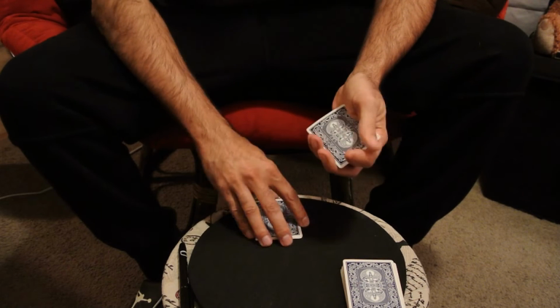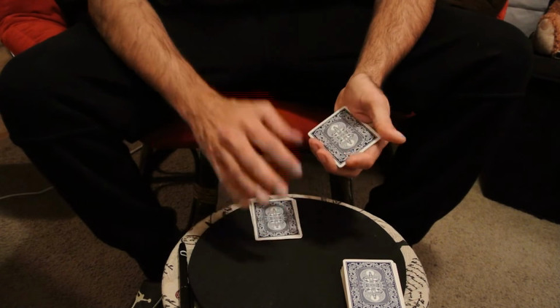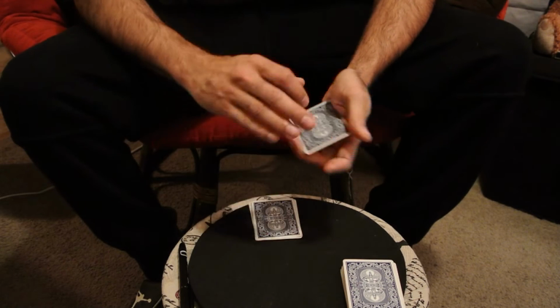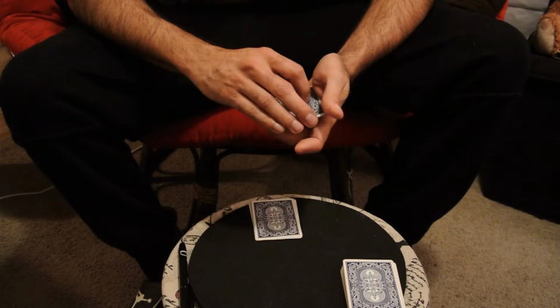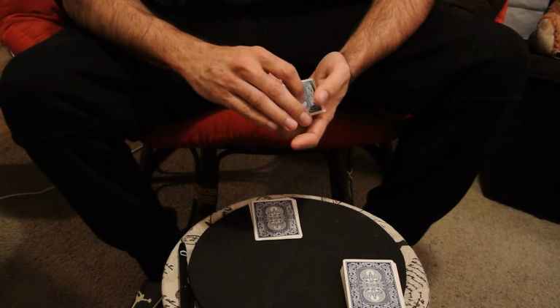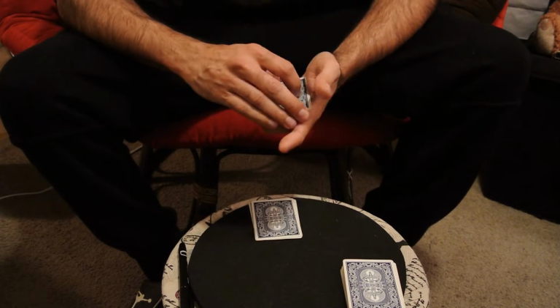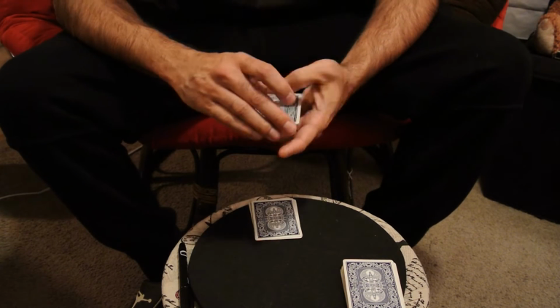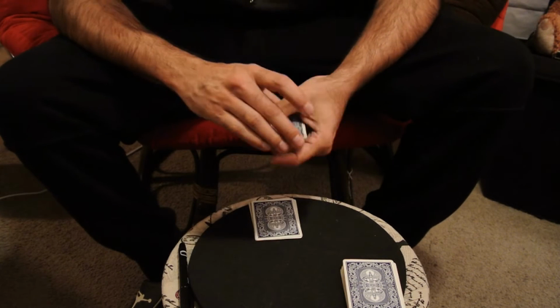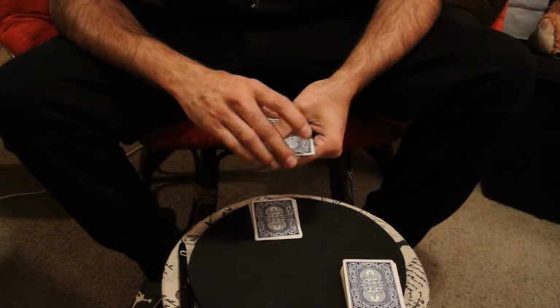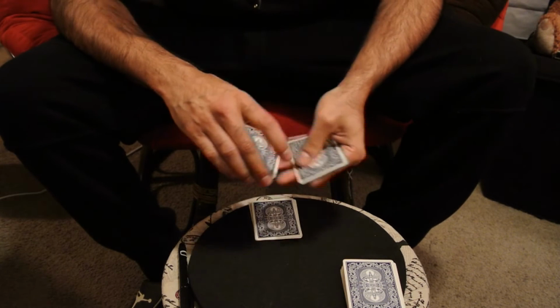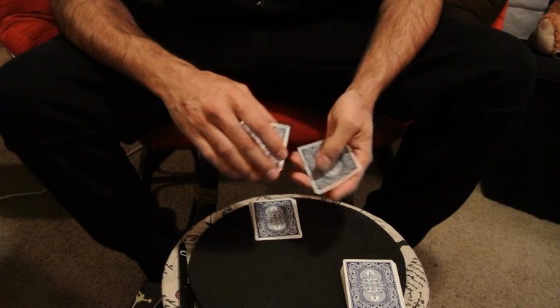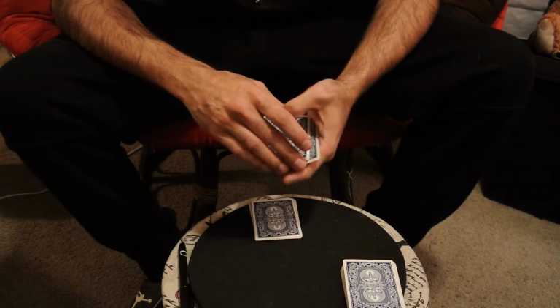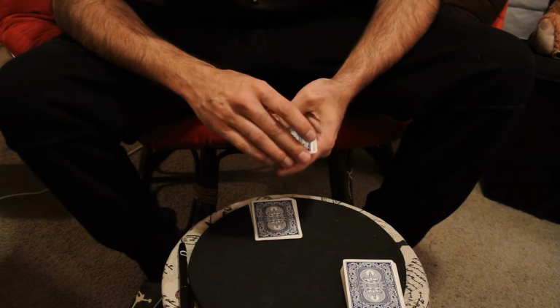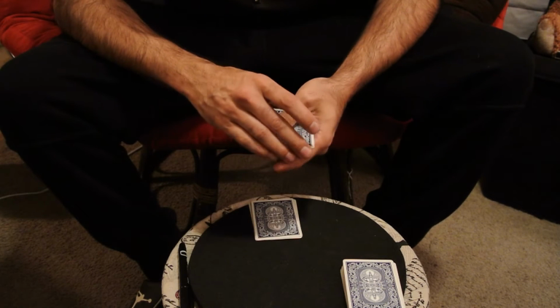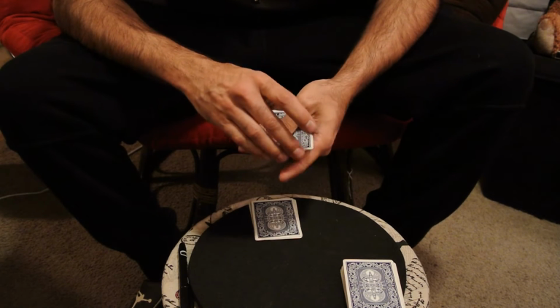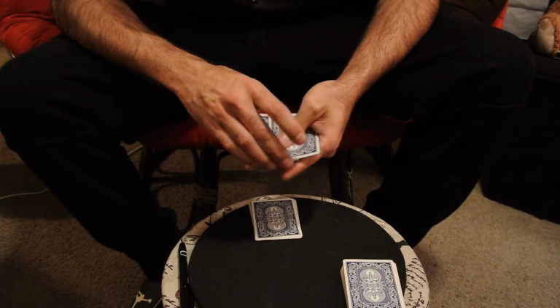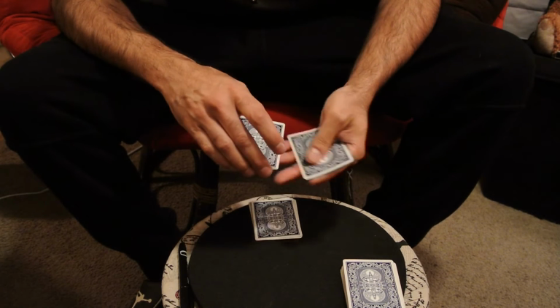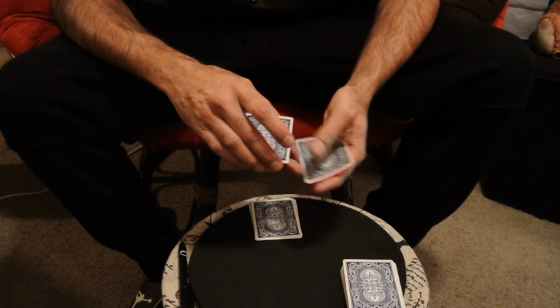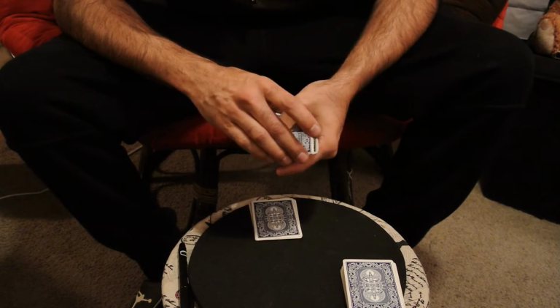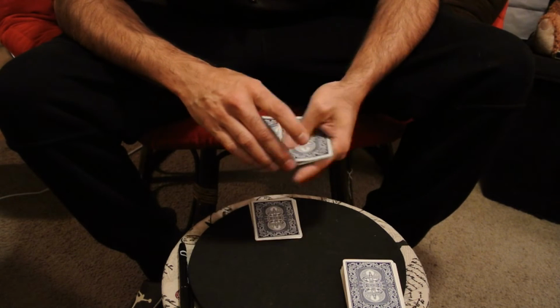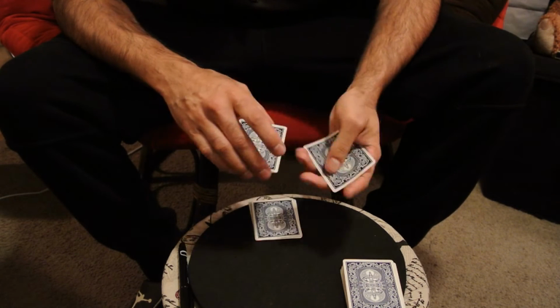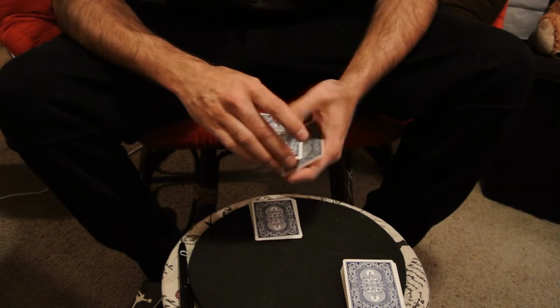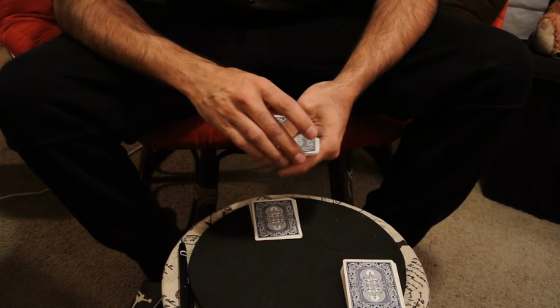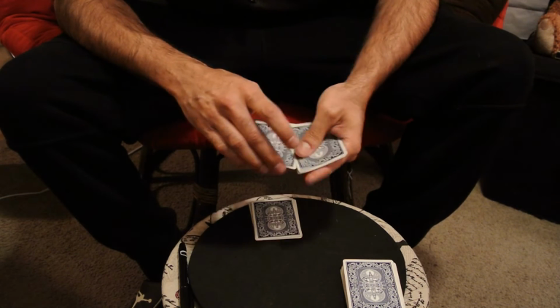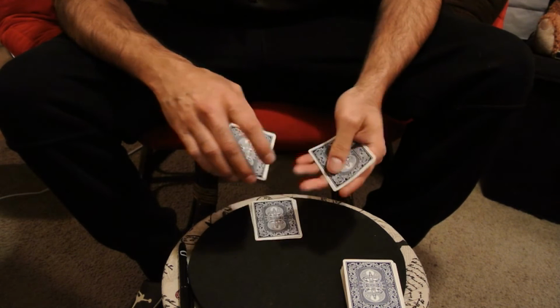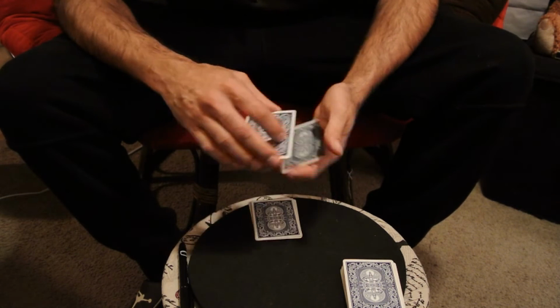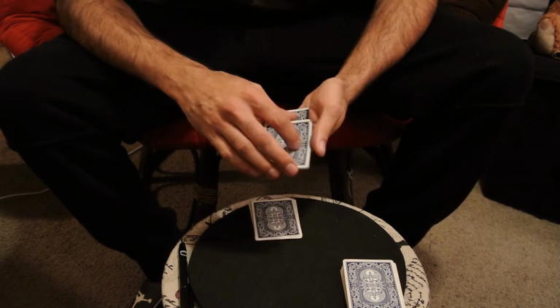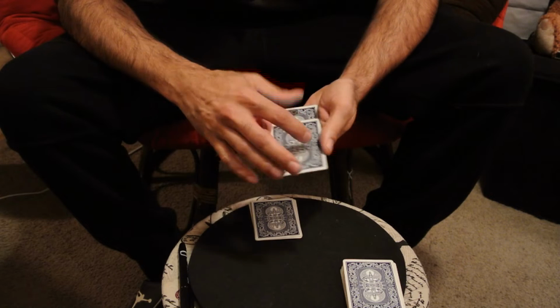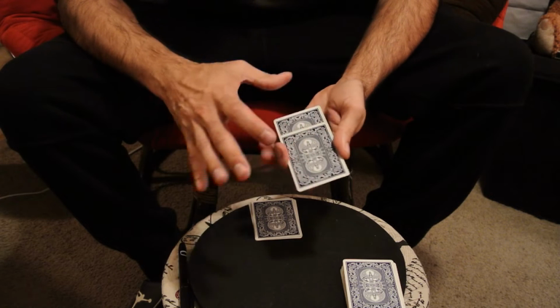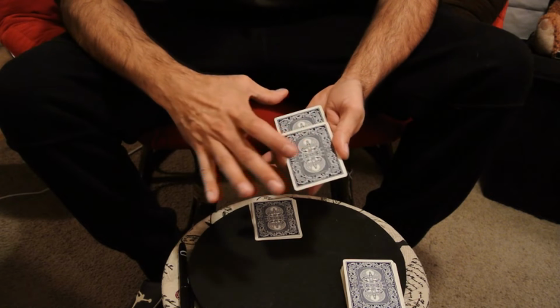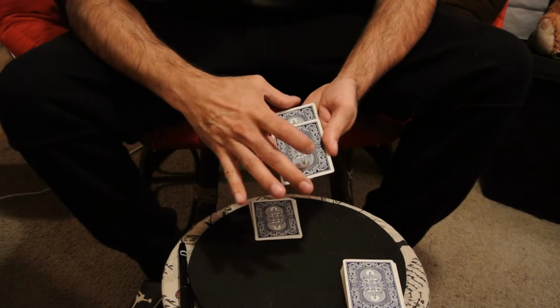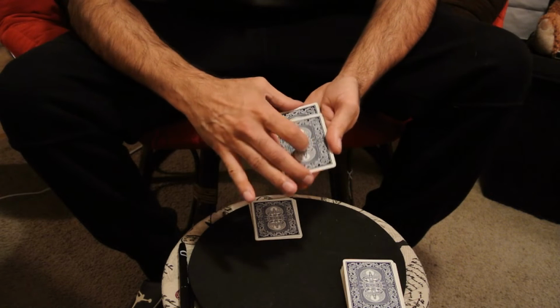Five there, and one, two, three, four, five cards here.